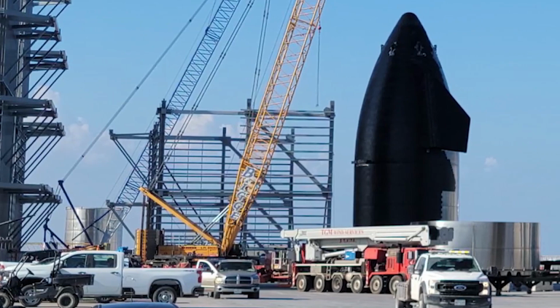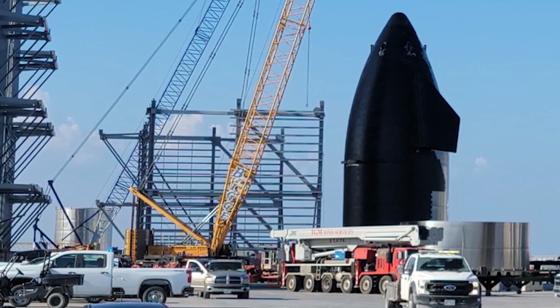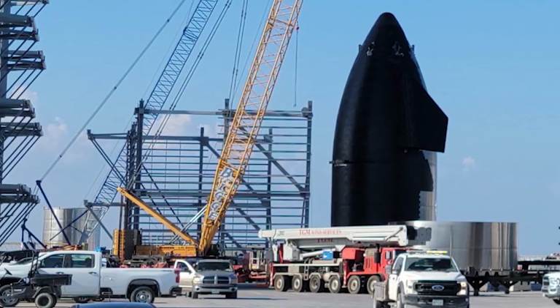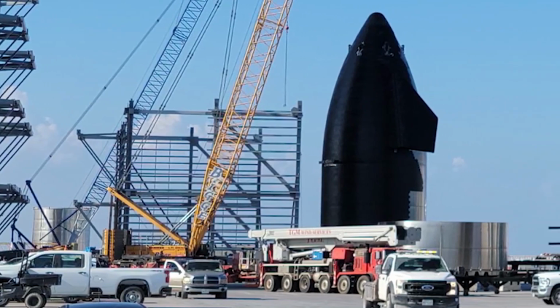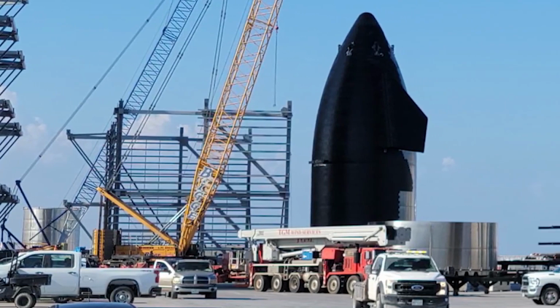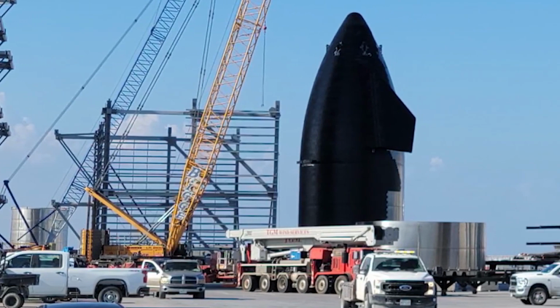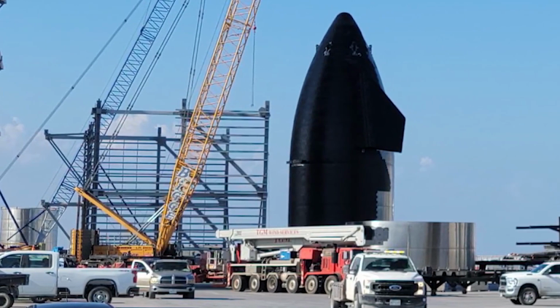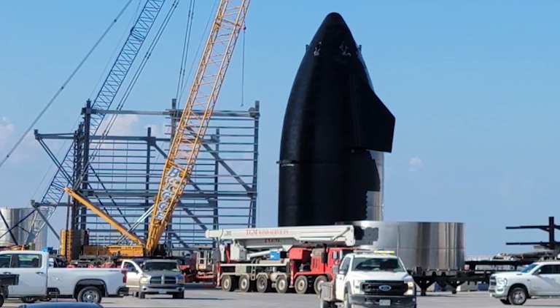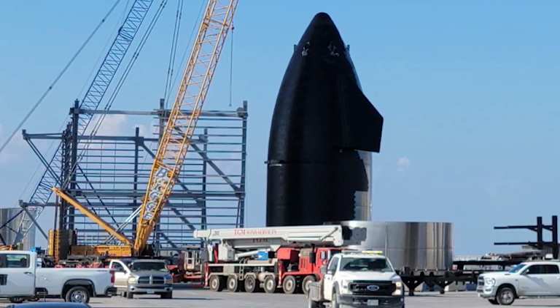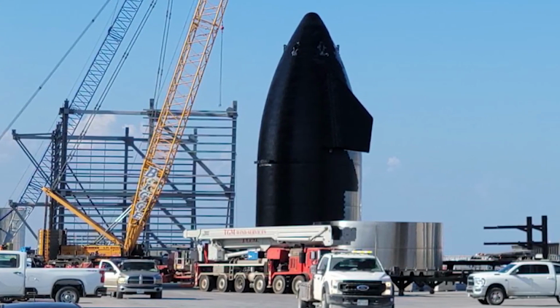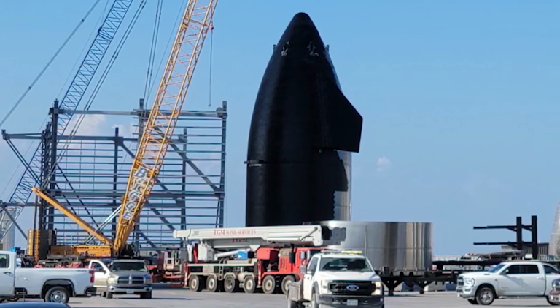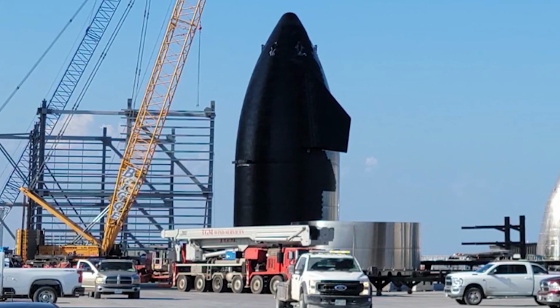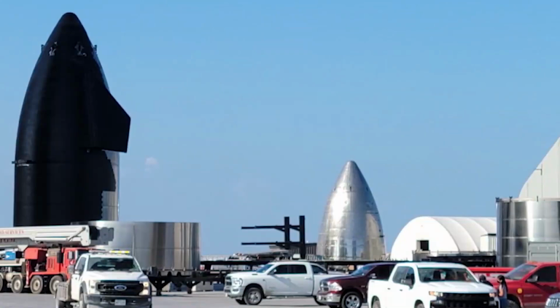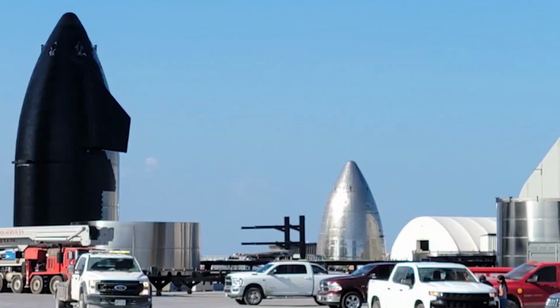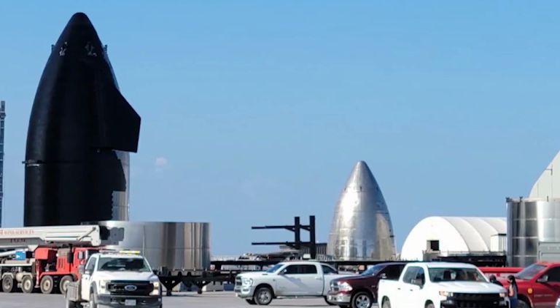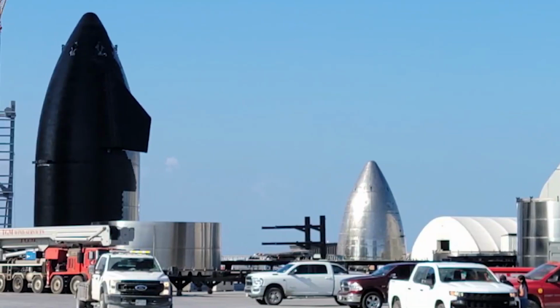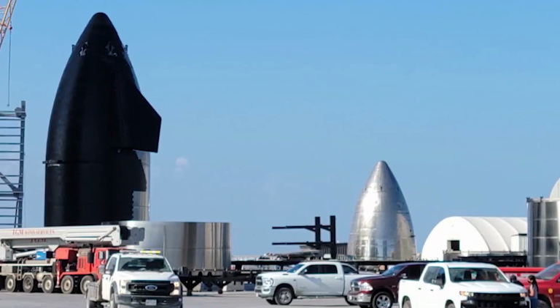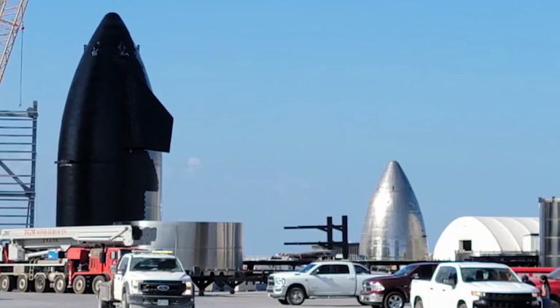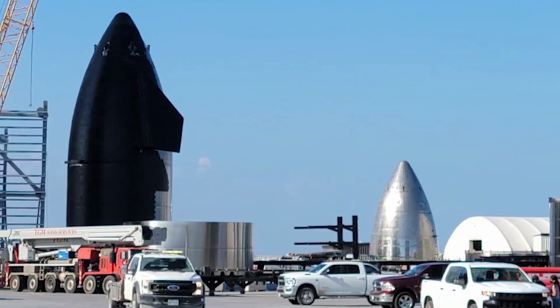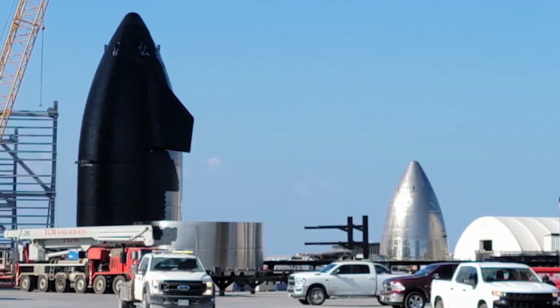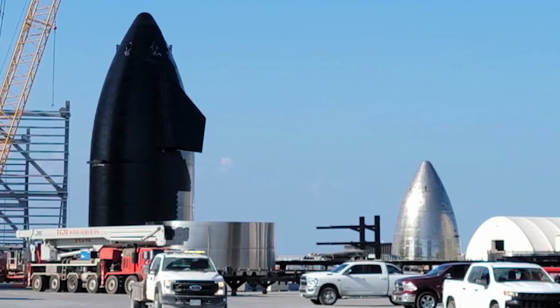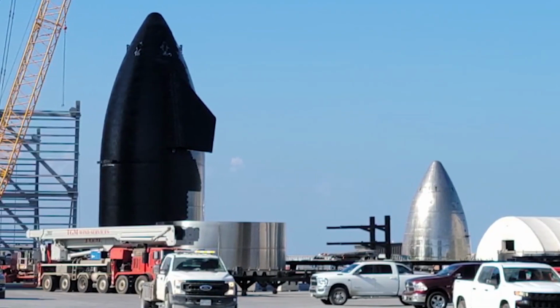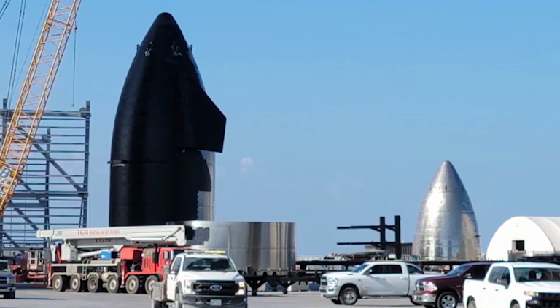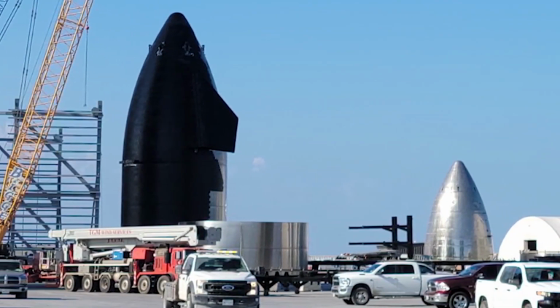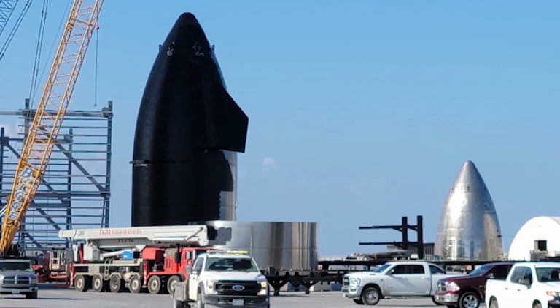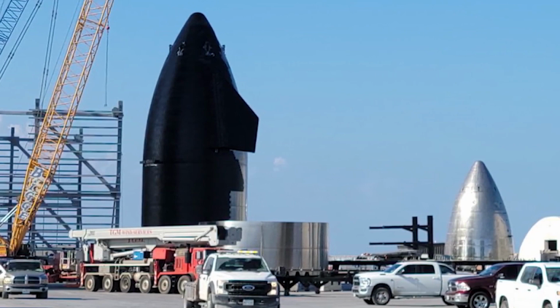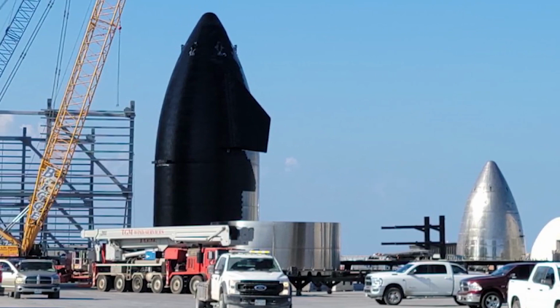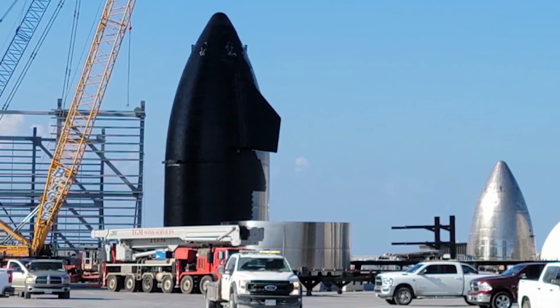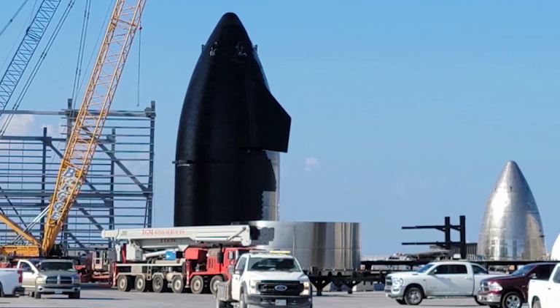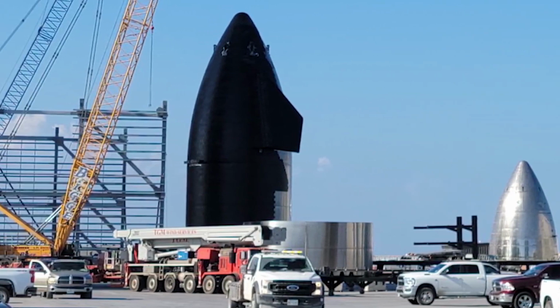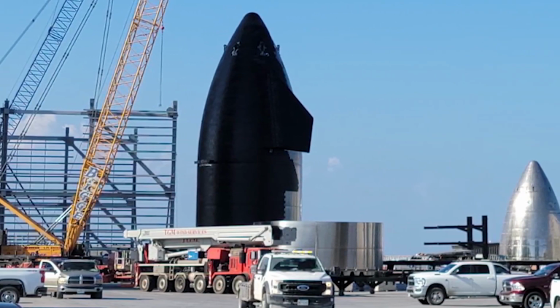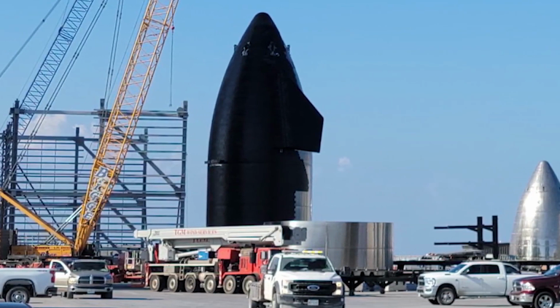A Super Heavy B4, on the other hand, has four sets of two COPVs evenly distributed around the perimeter of the engine area.